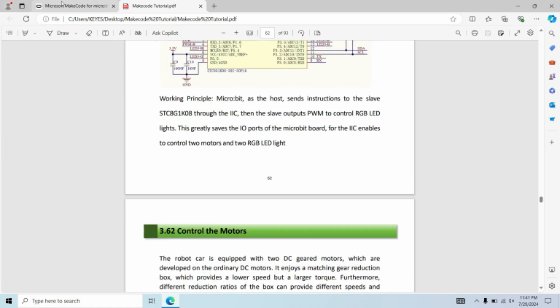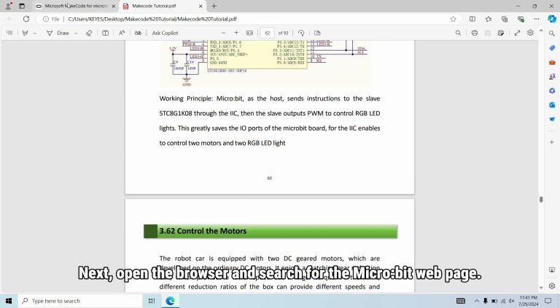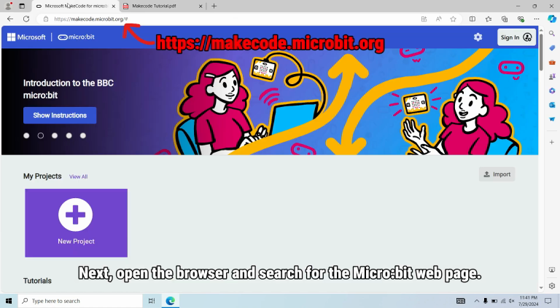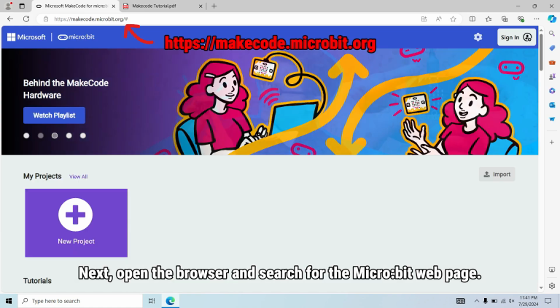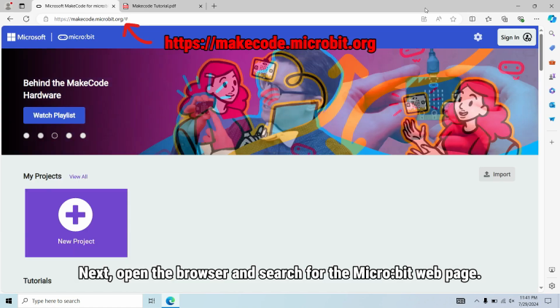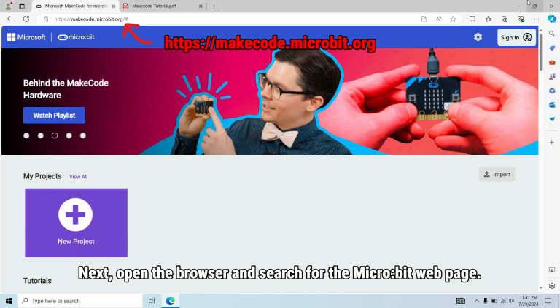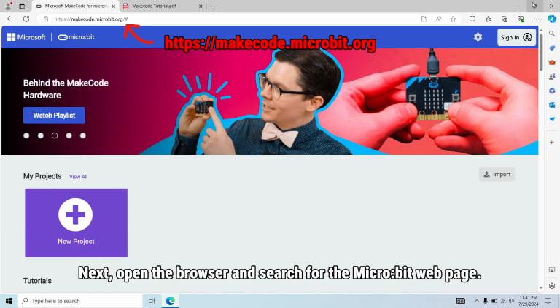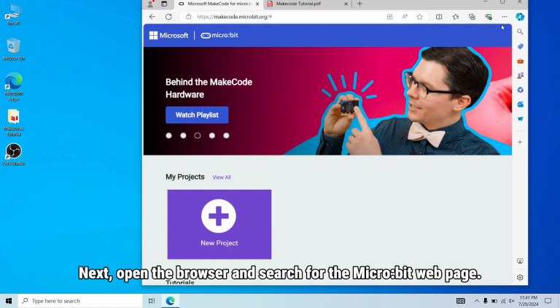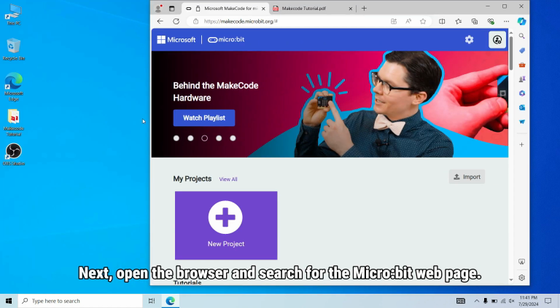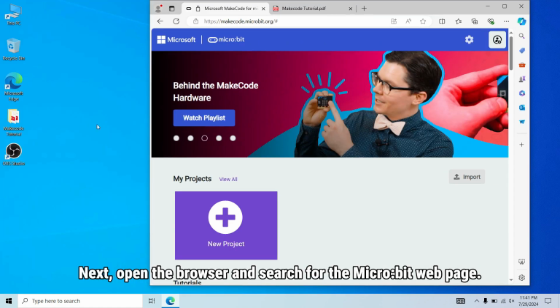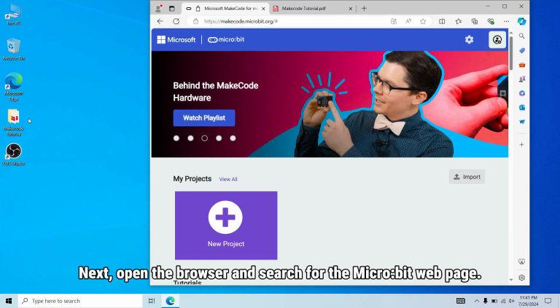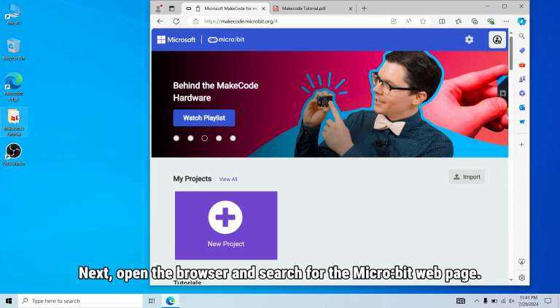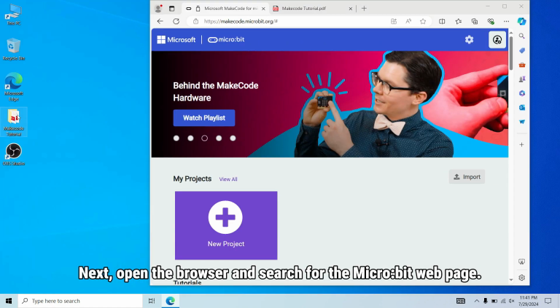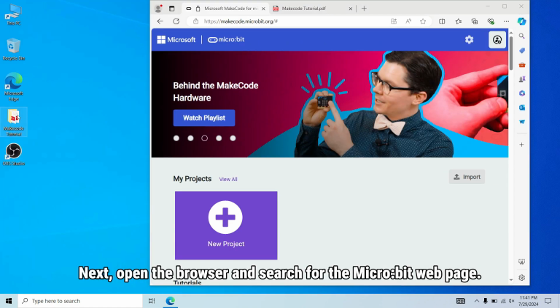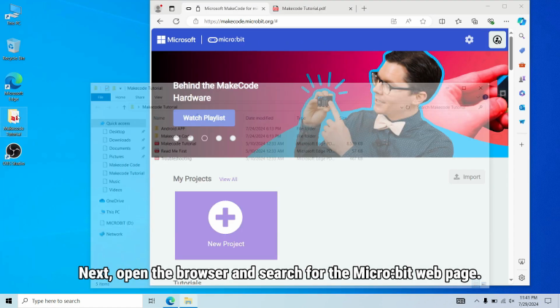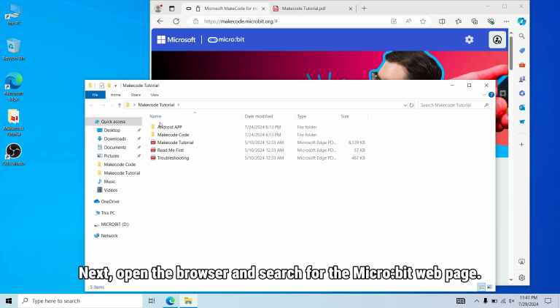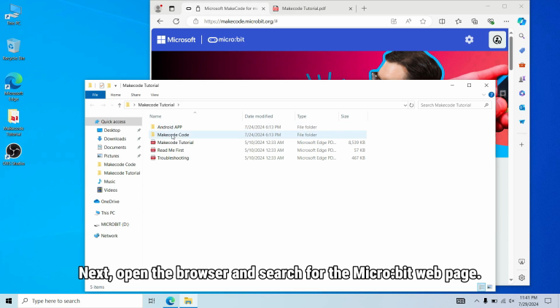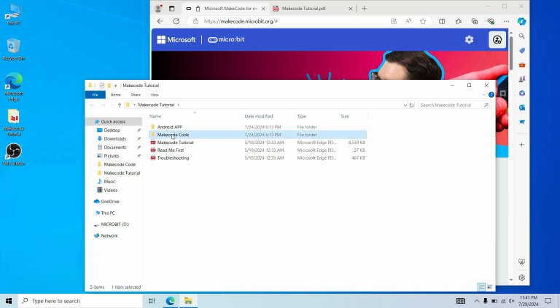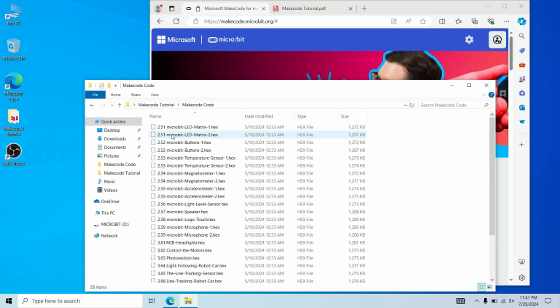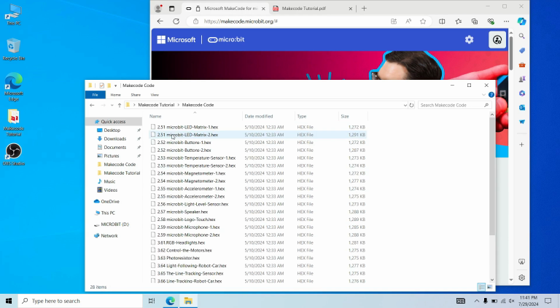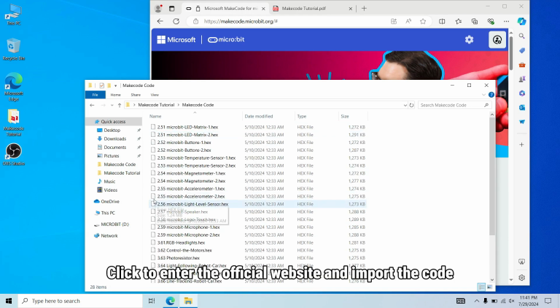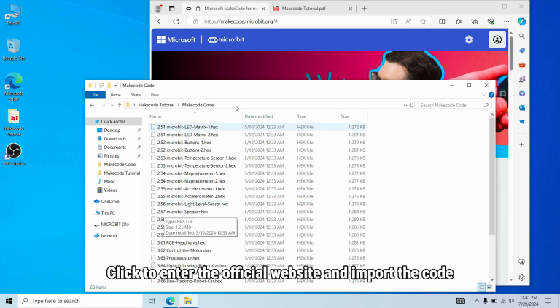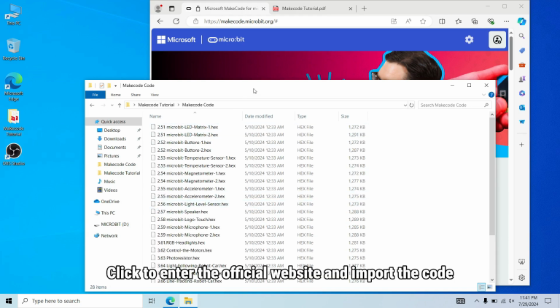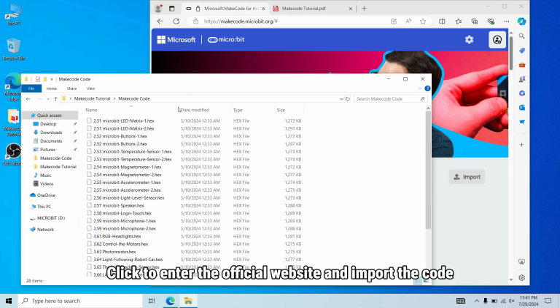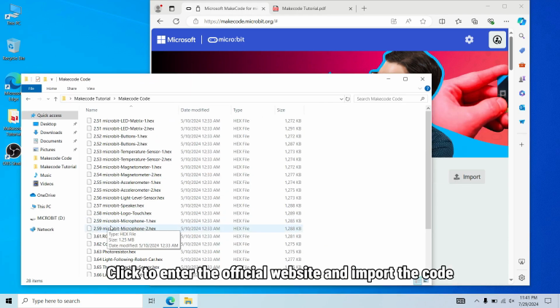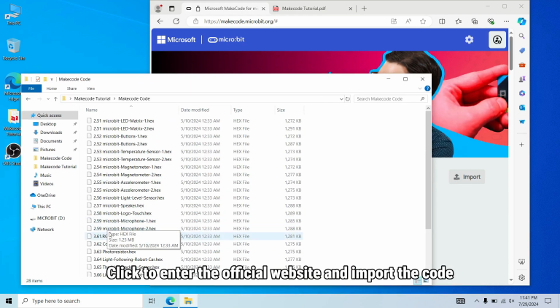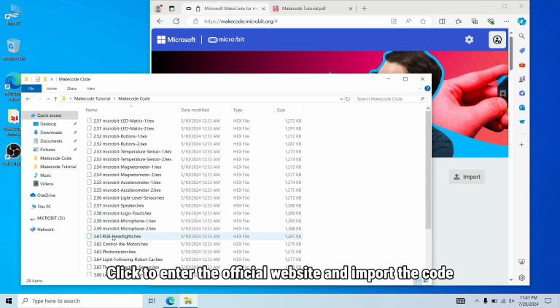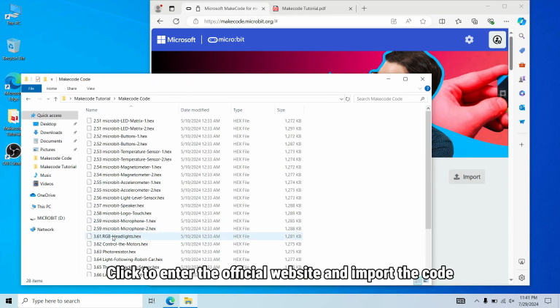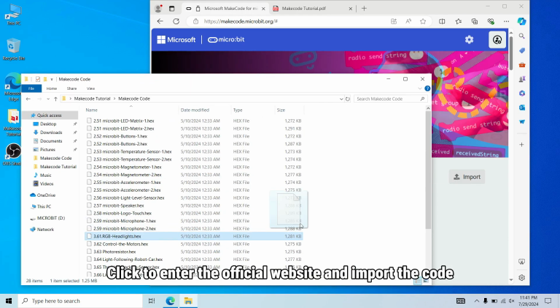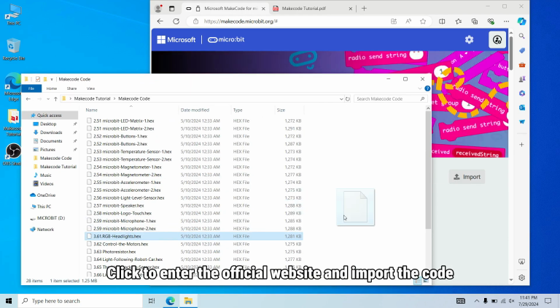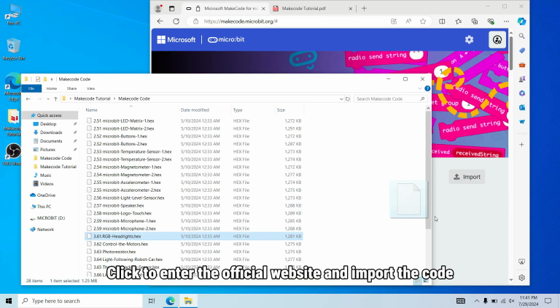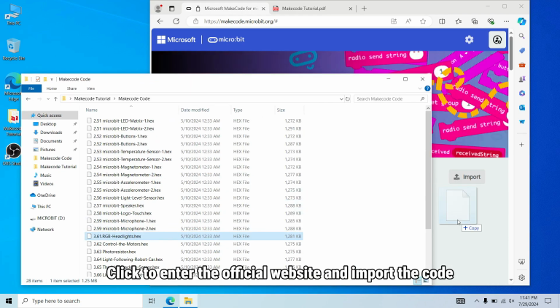Next, open the browser and search for the micro:bit webpage. Click to enter the official website and import the code.